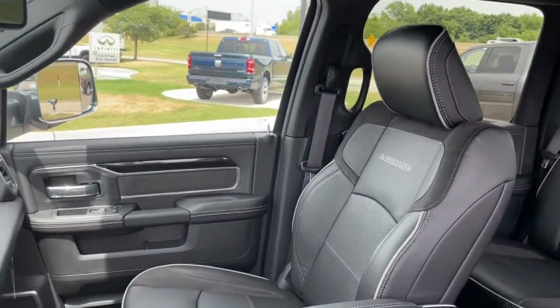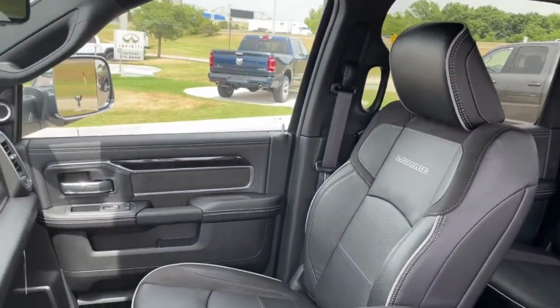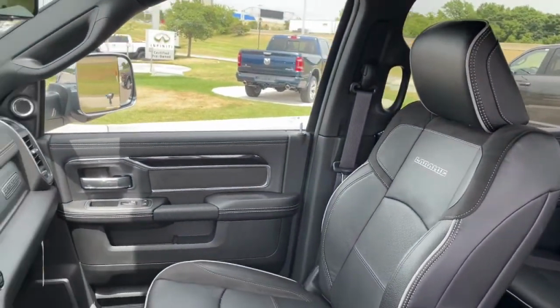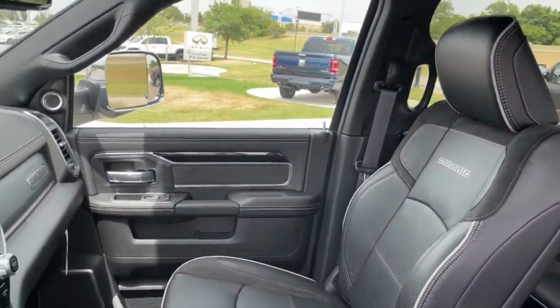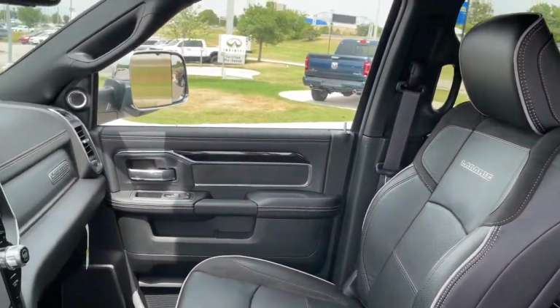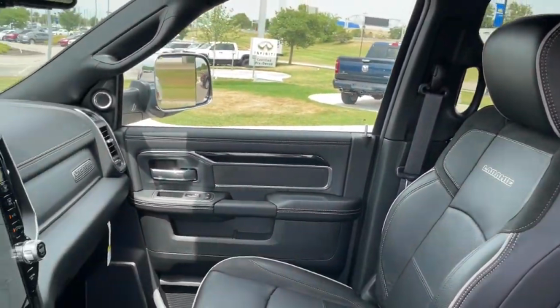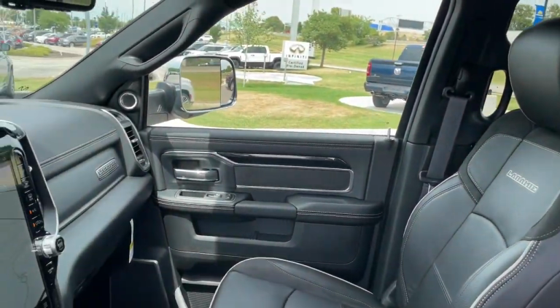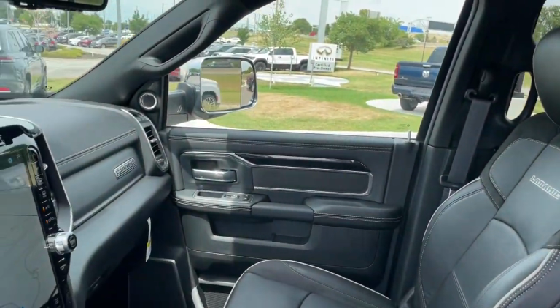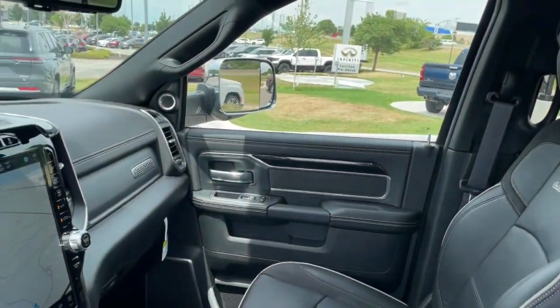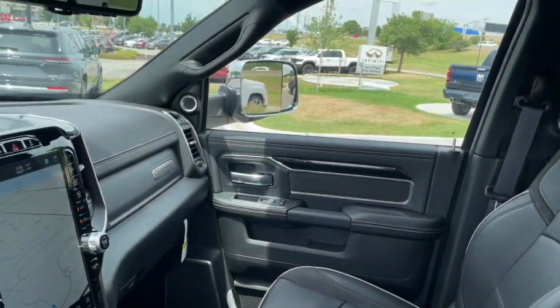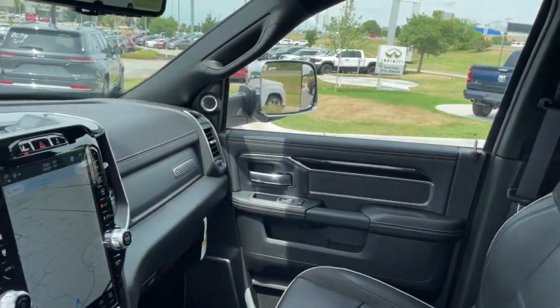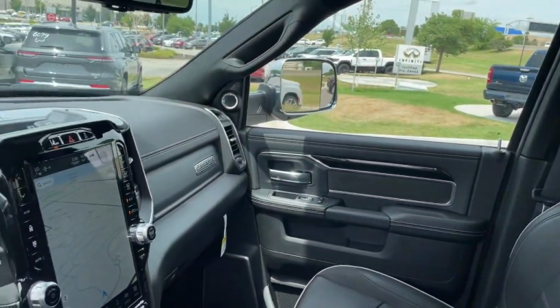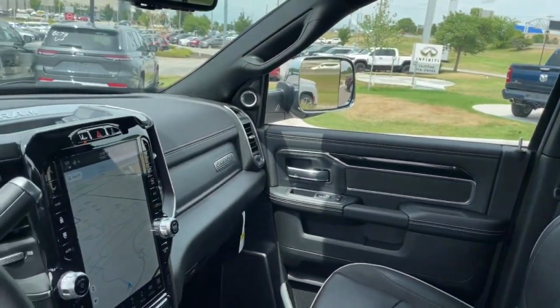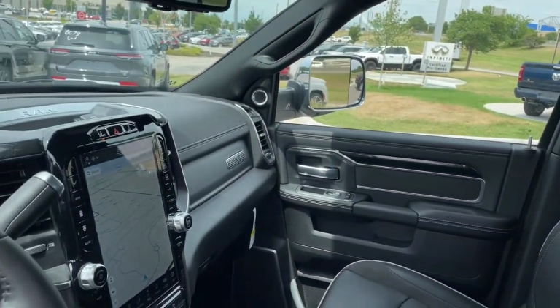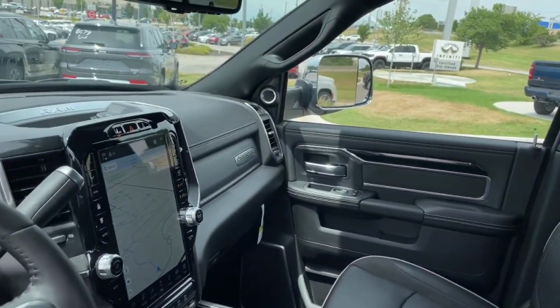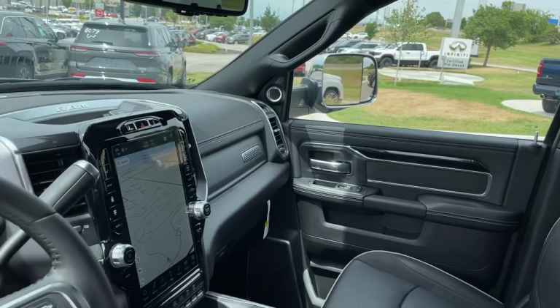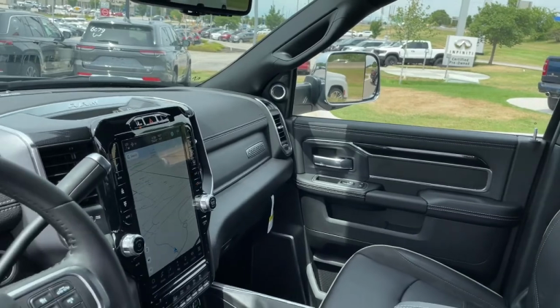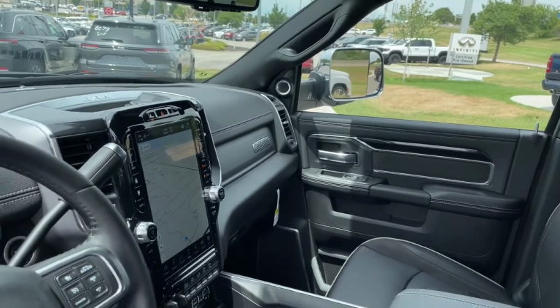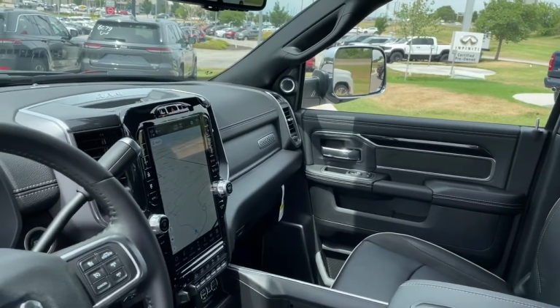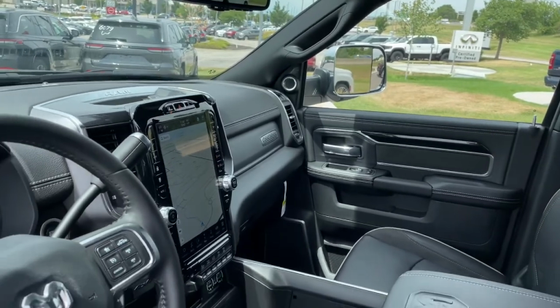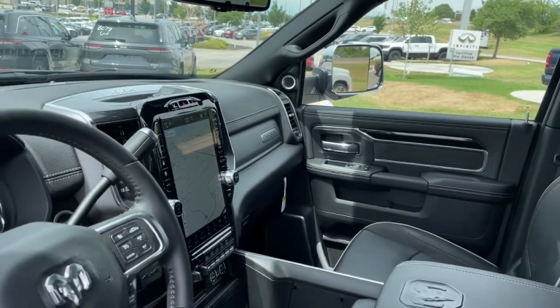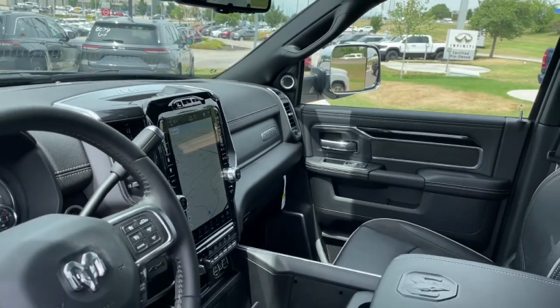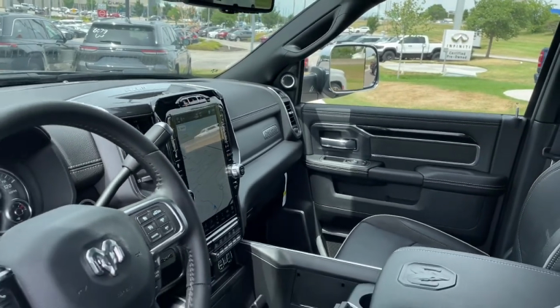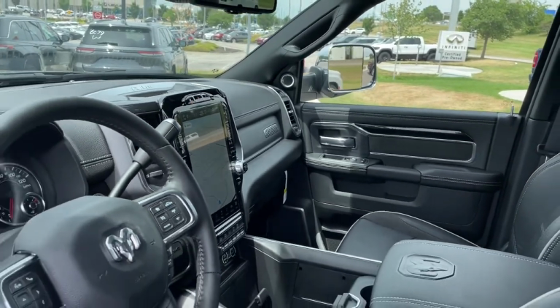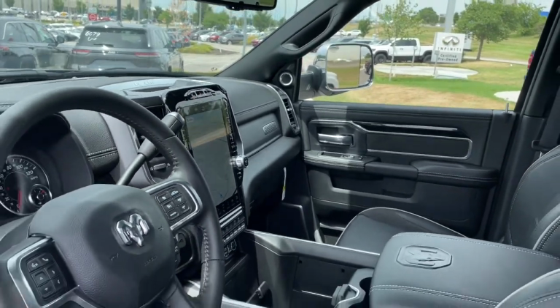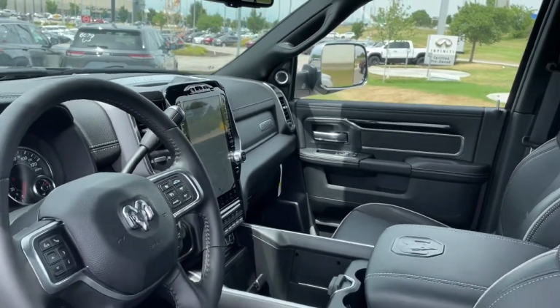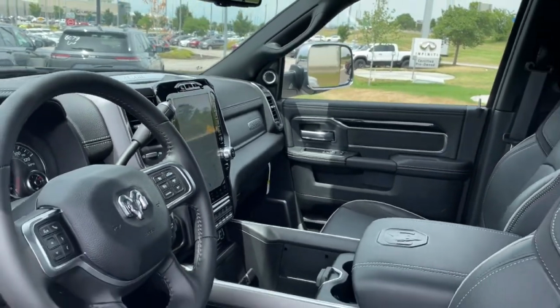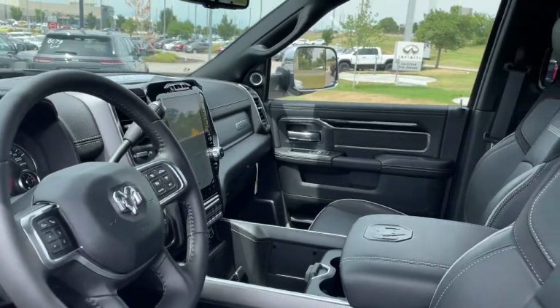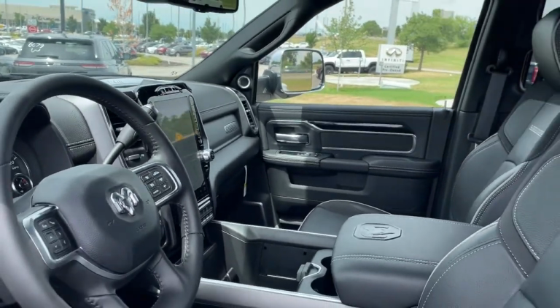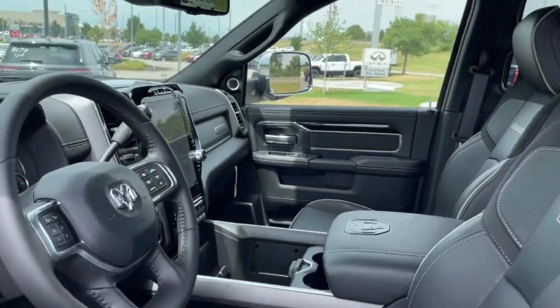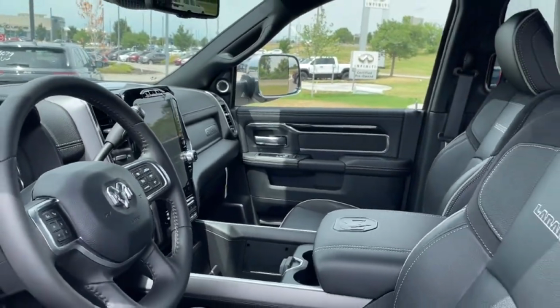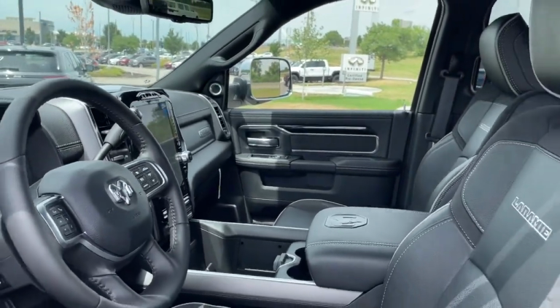Power passenger seat, iPod and MP3 input, heated mirrors, and fog lamps.